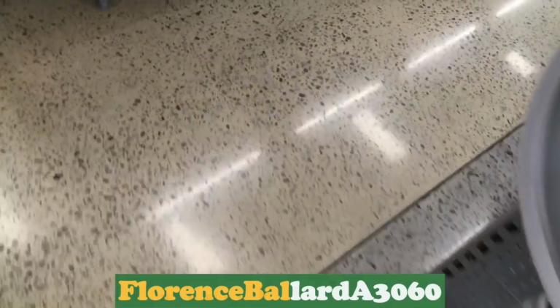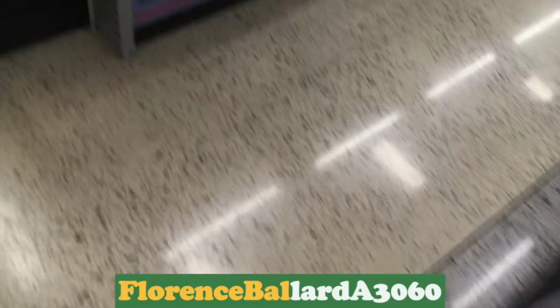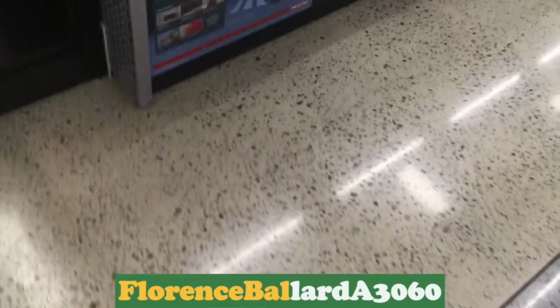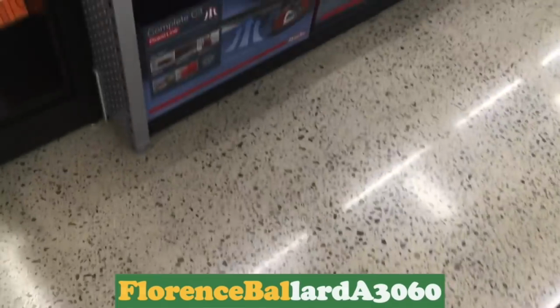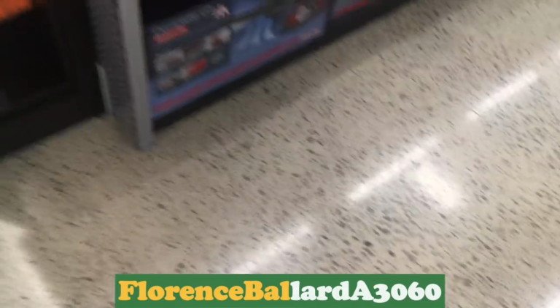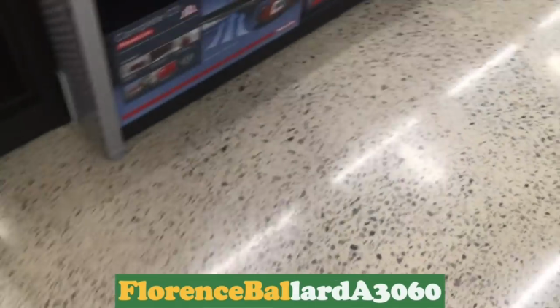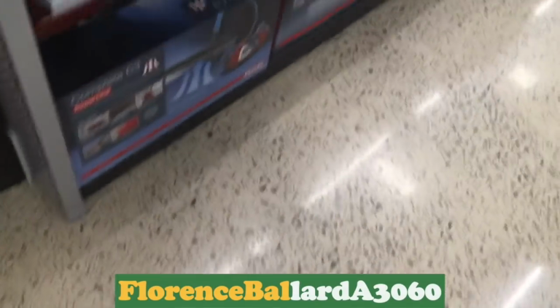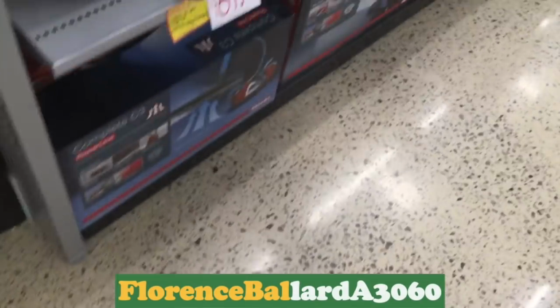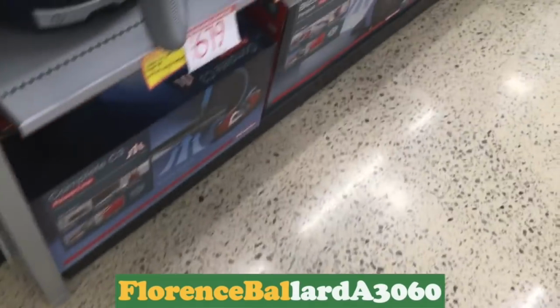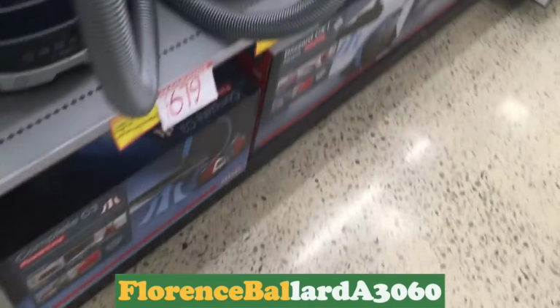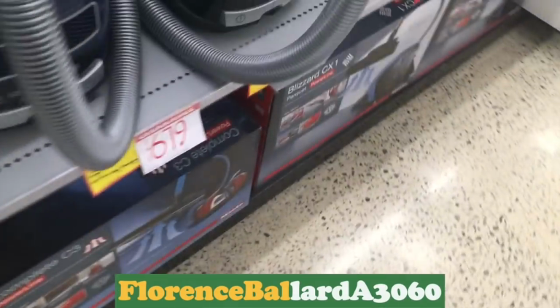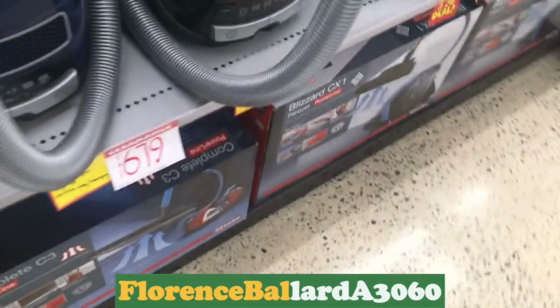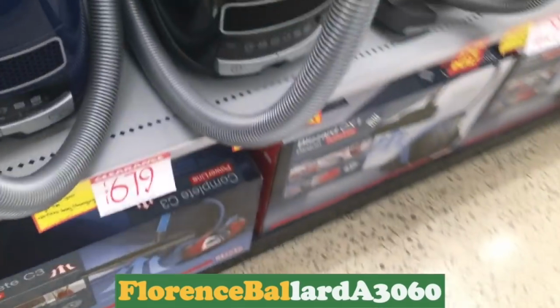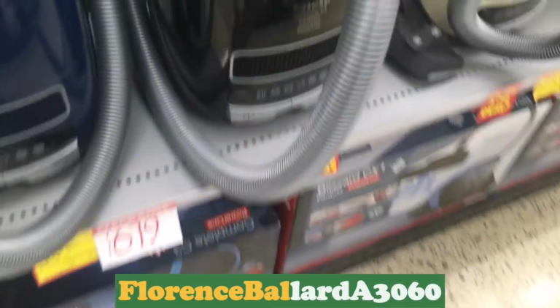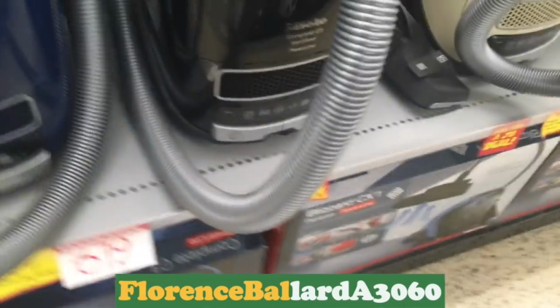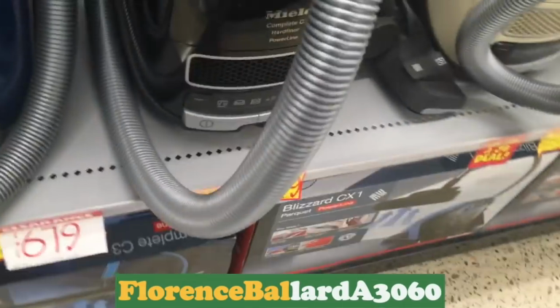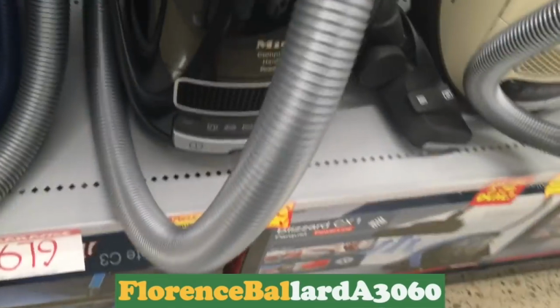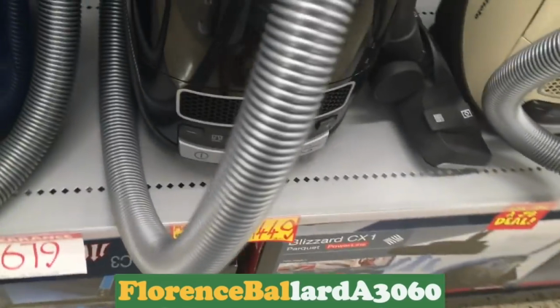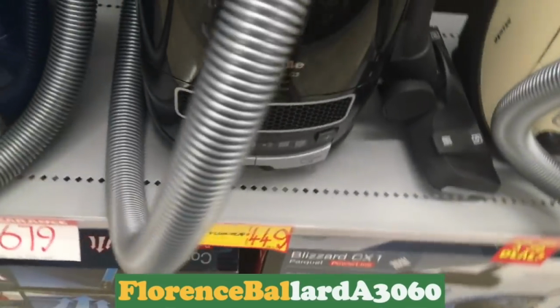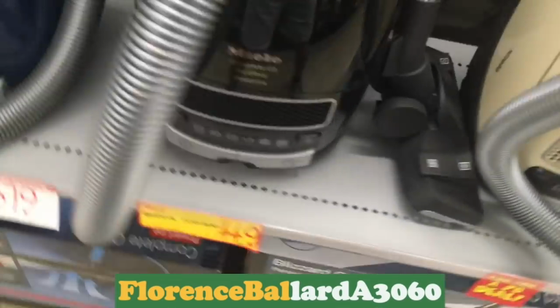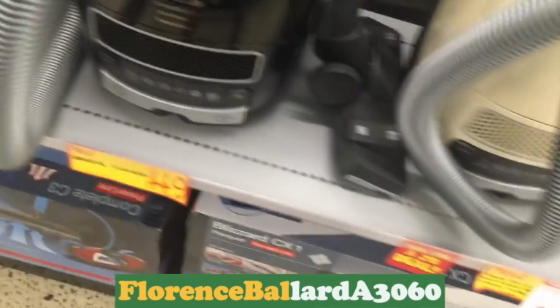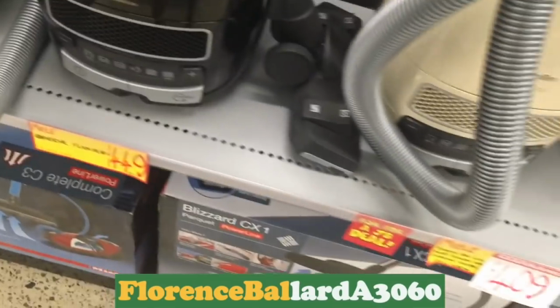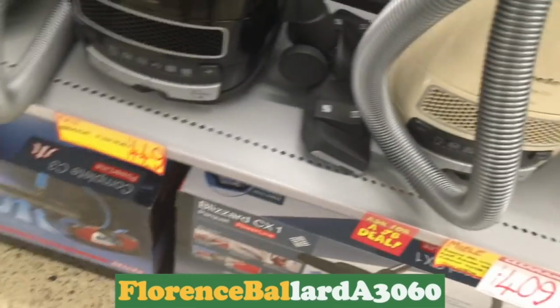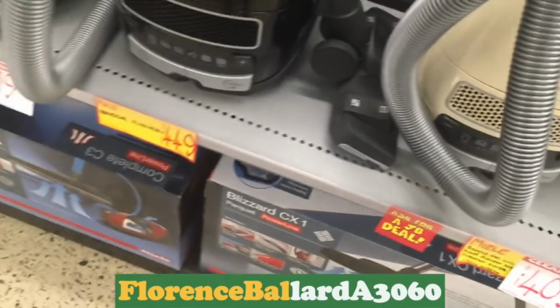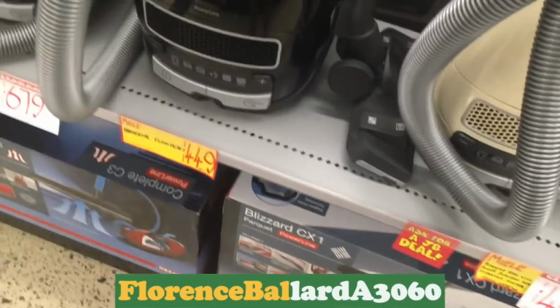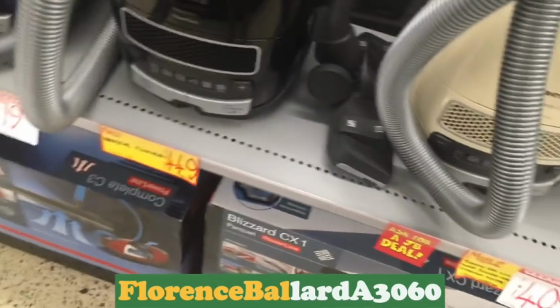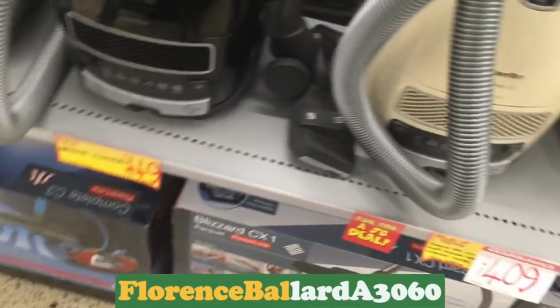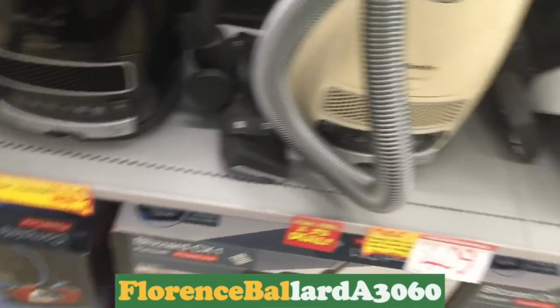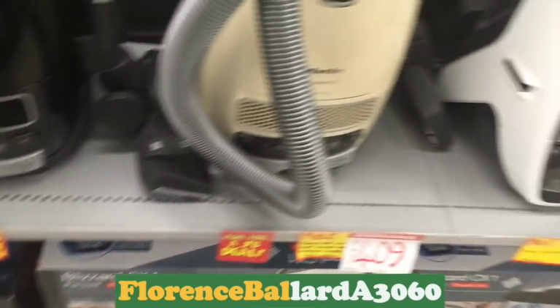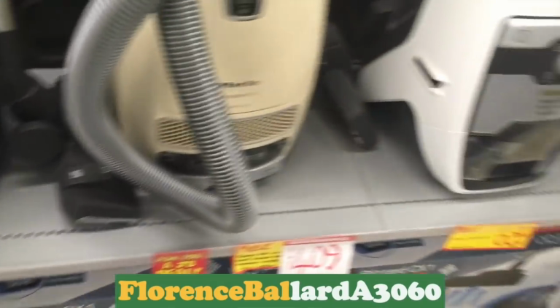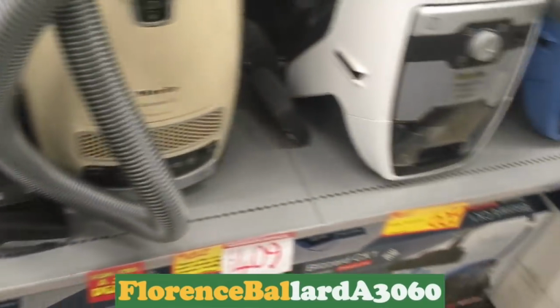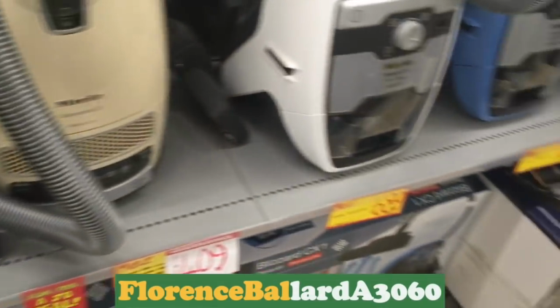Some of the vacuum cleaners — Miele Complete C3 Powerline.